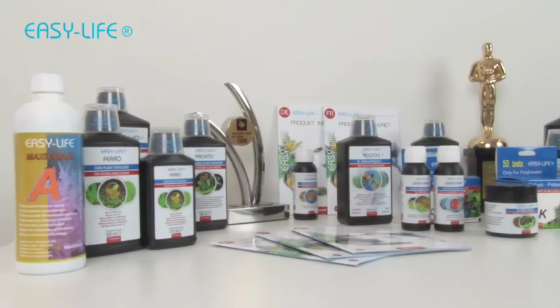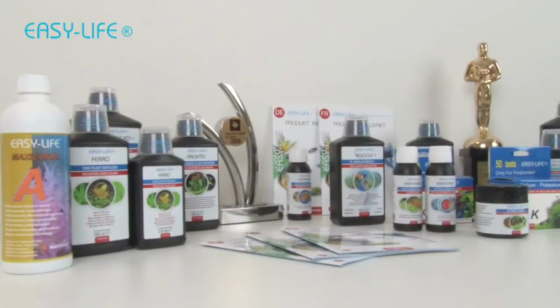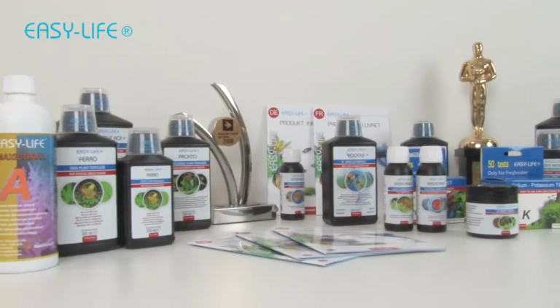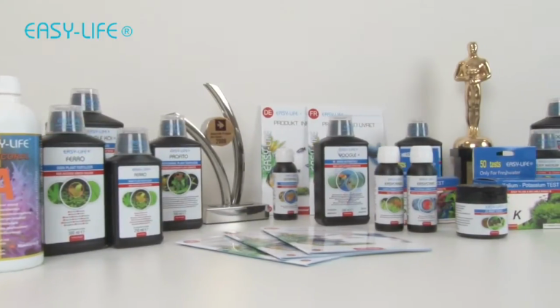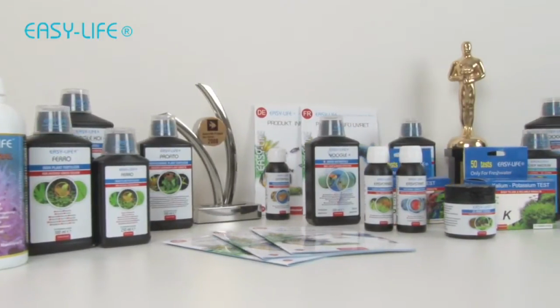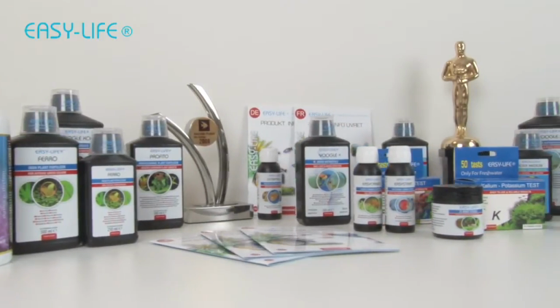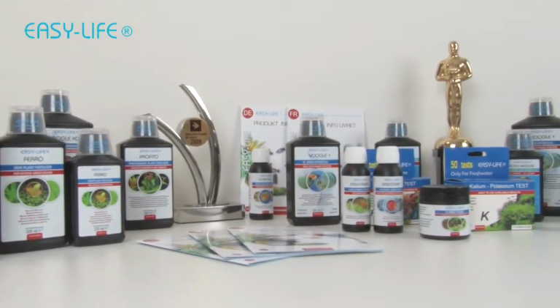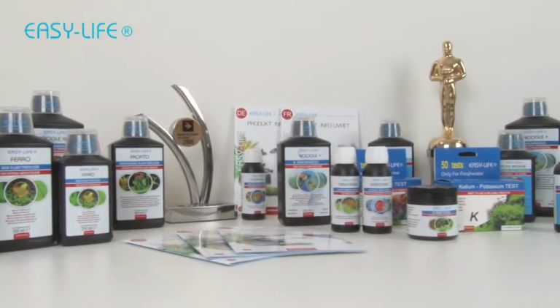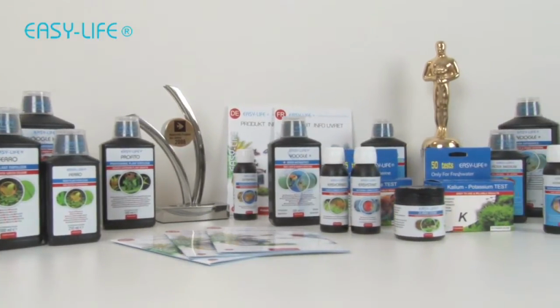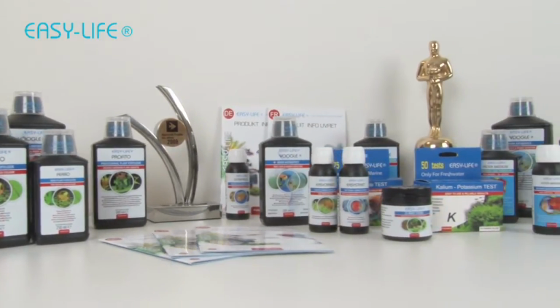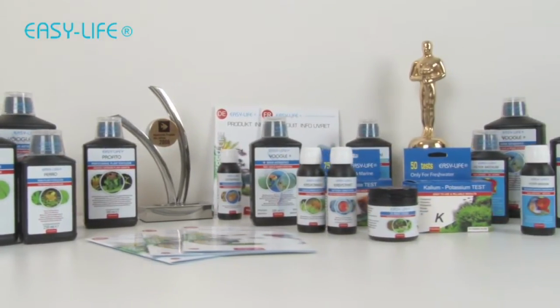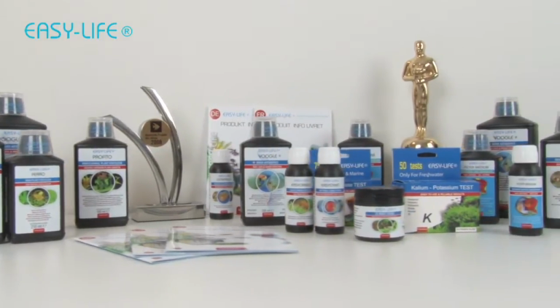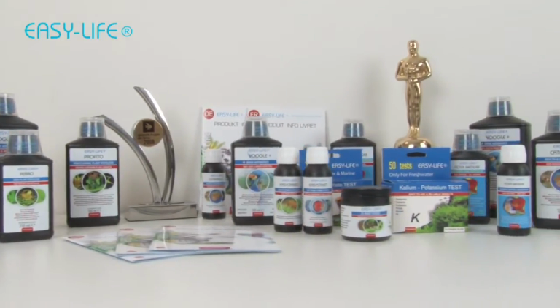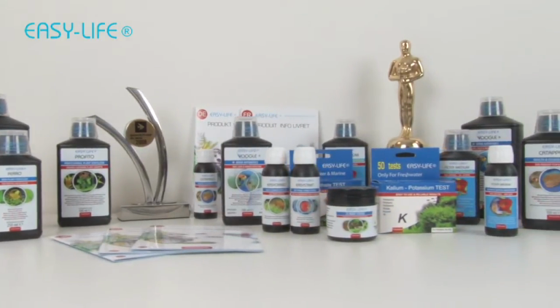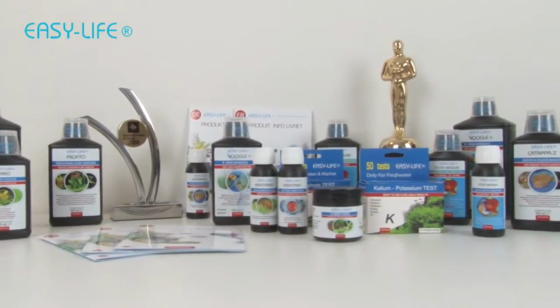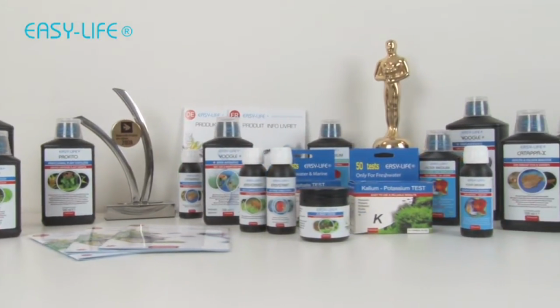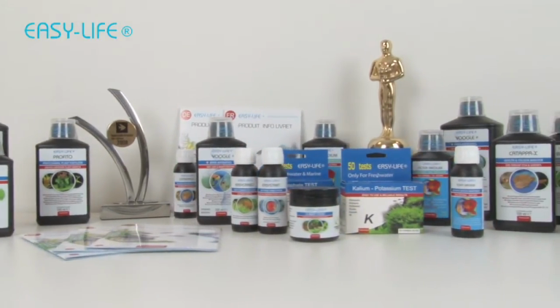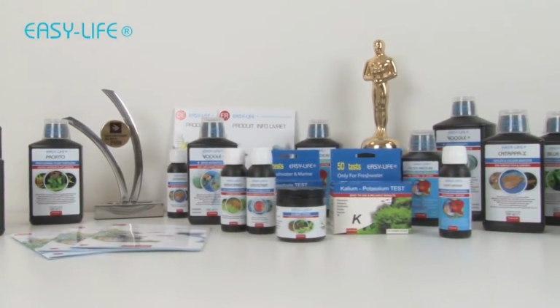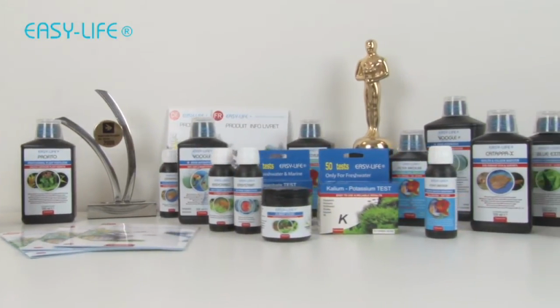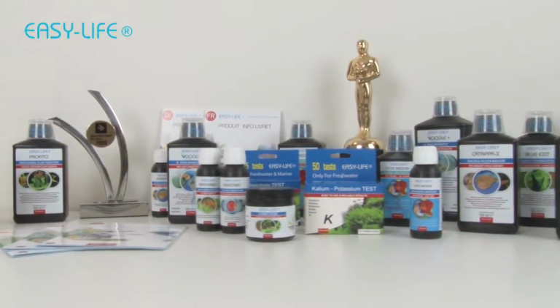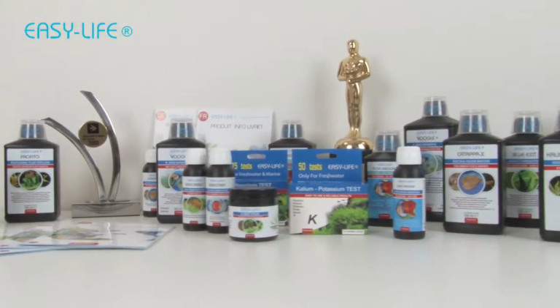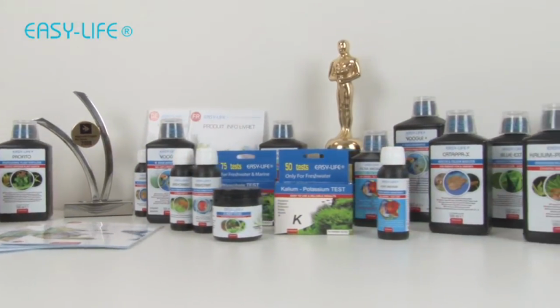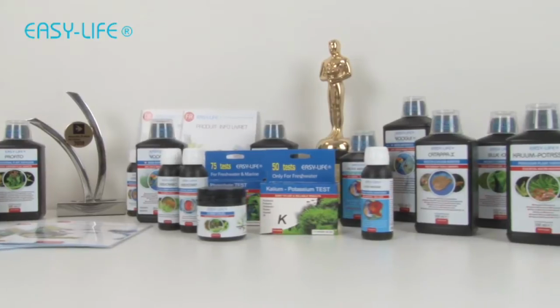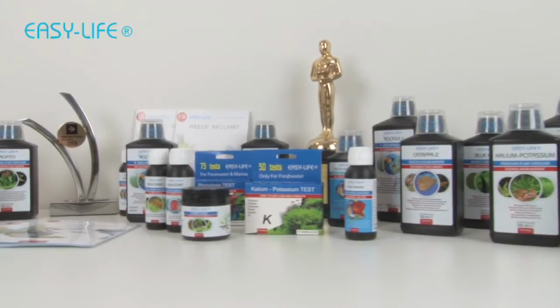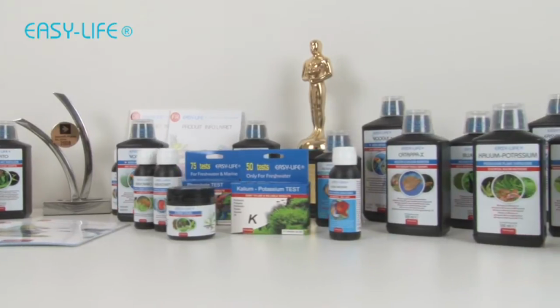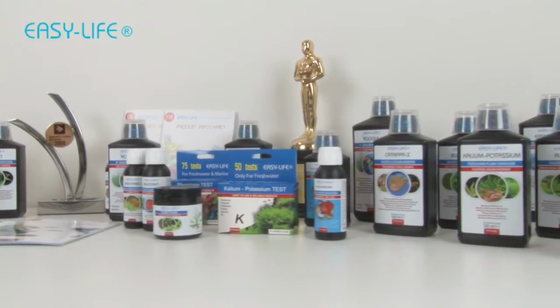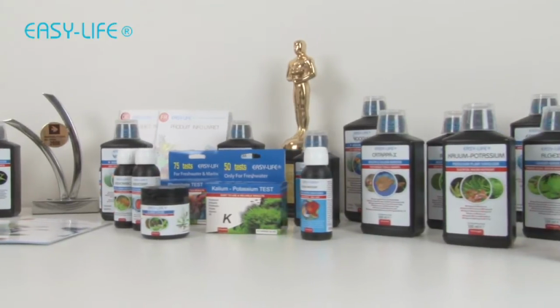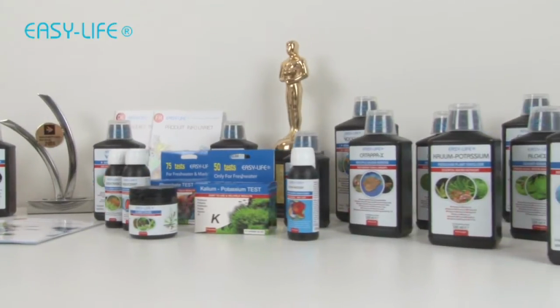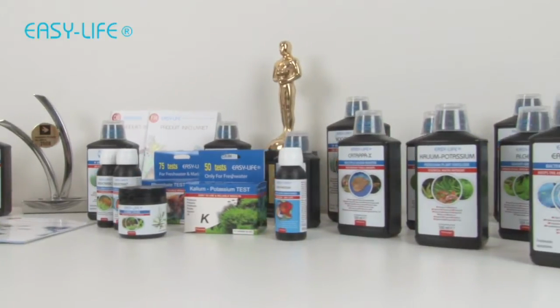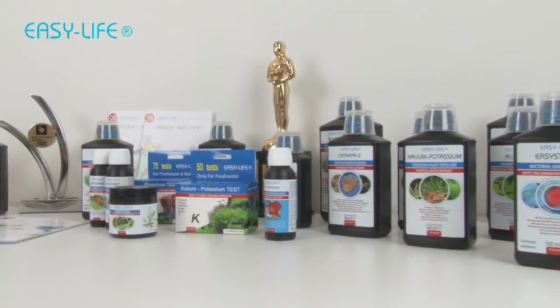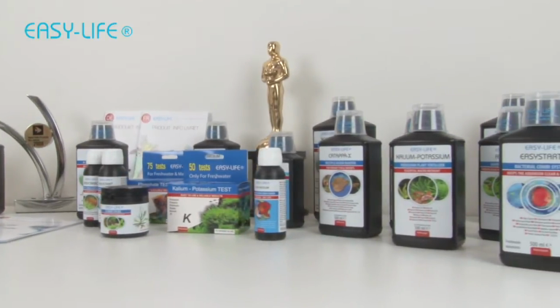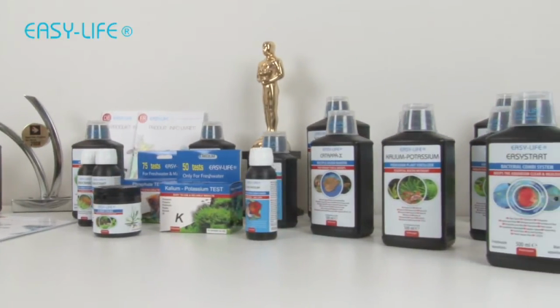Today we're going to explain the use of the unique EasyLife Calcium-Potassium test kit with ColorChart.